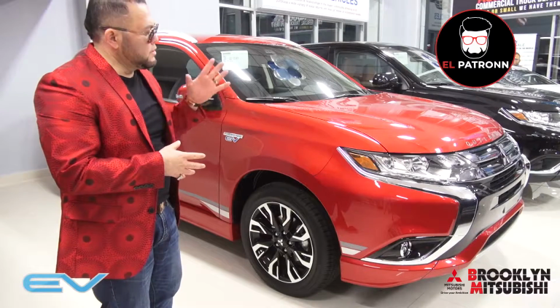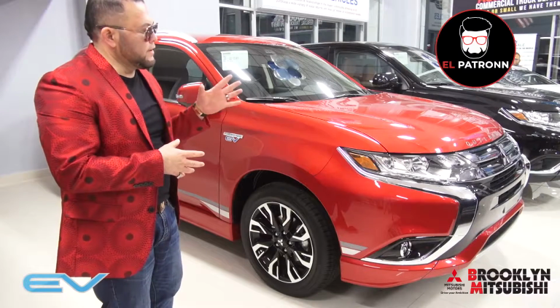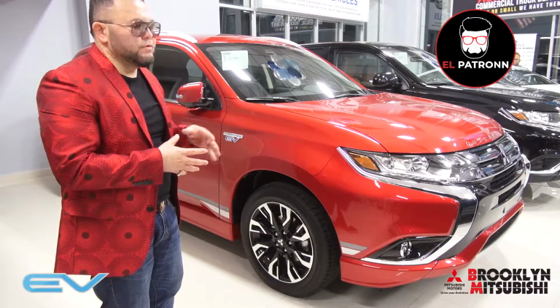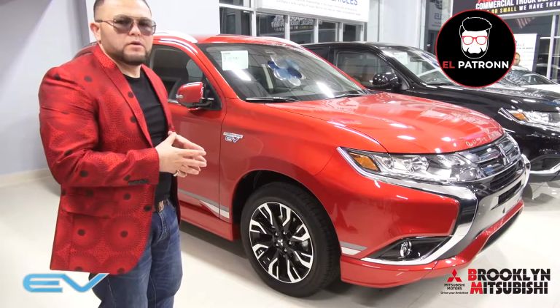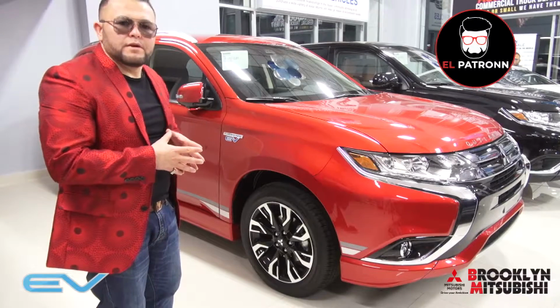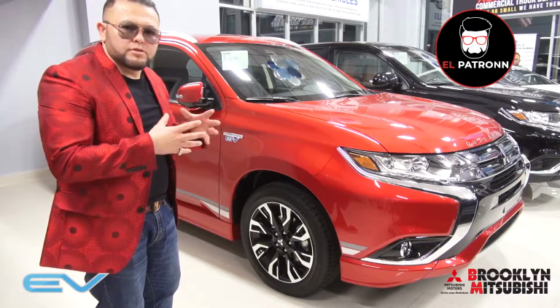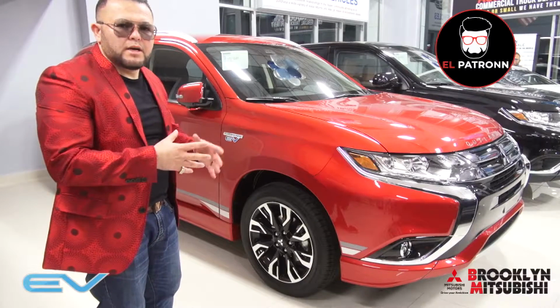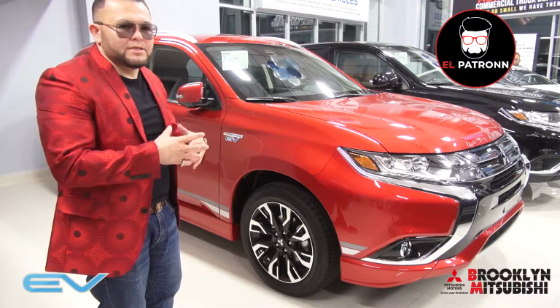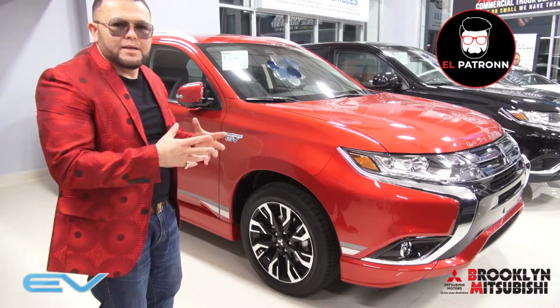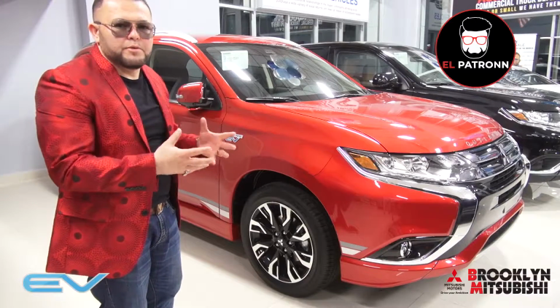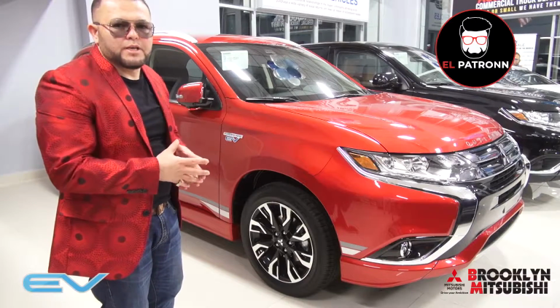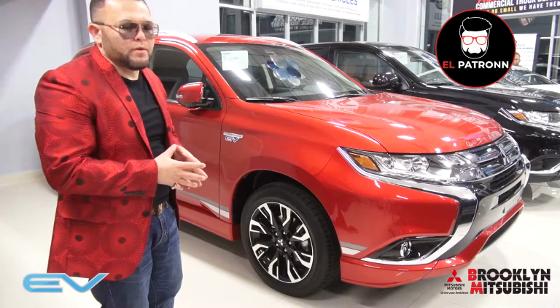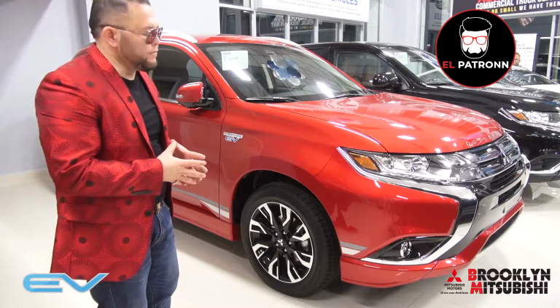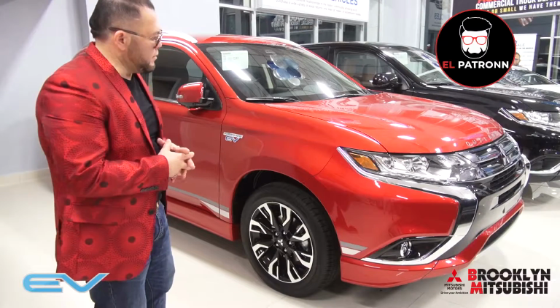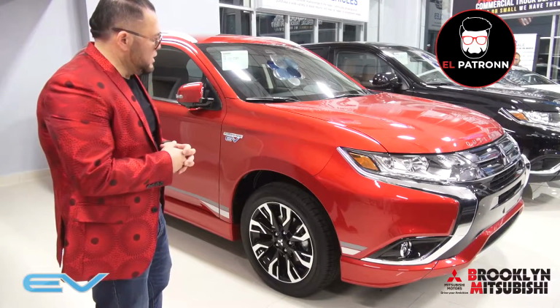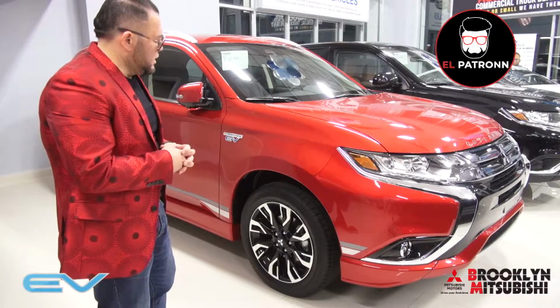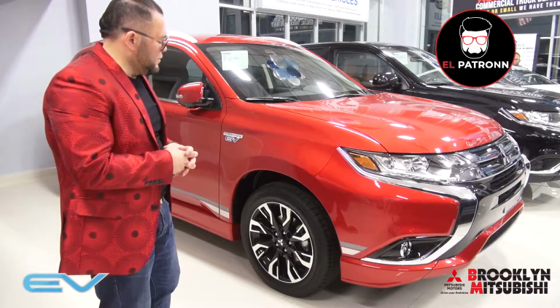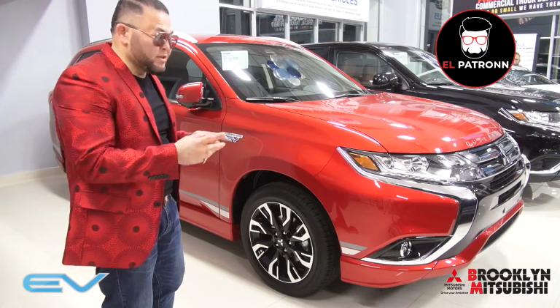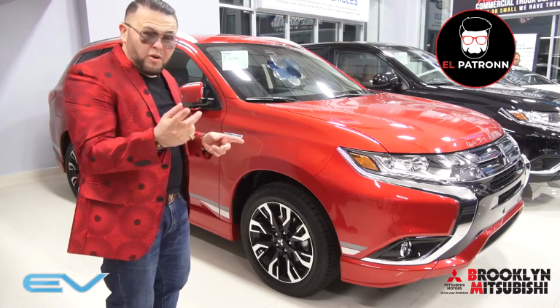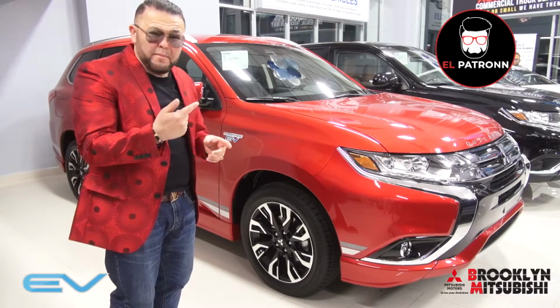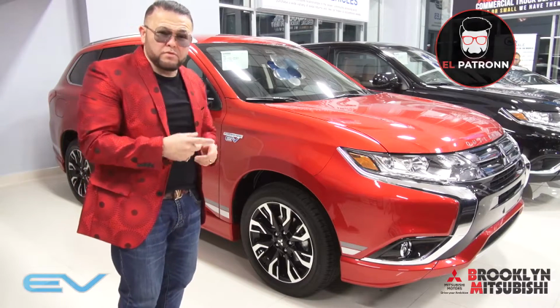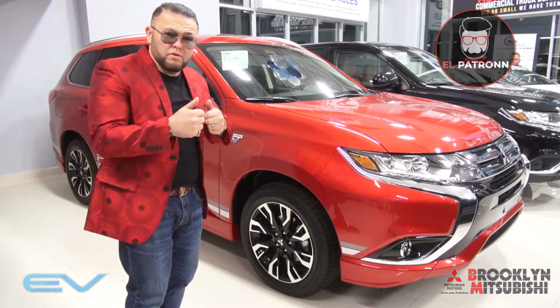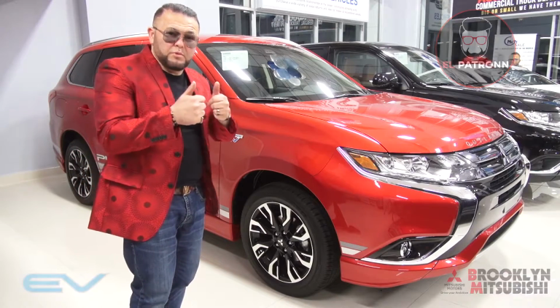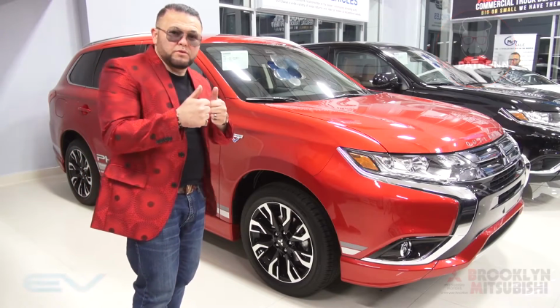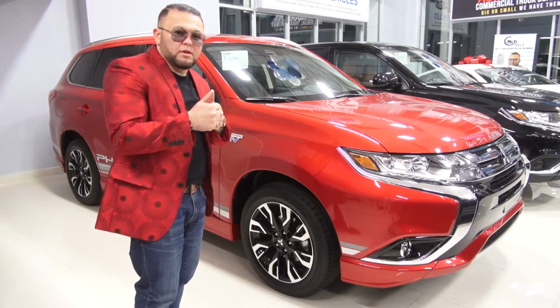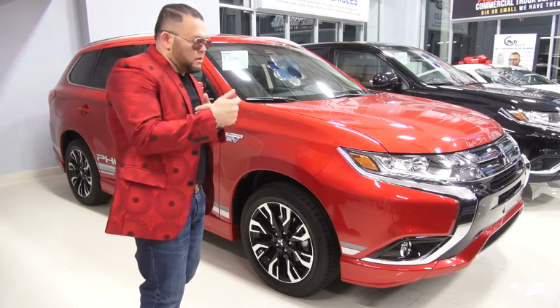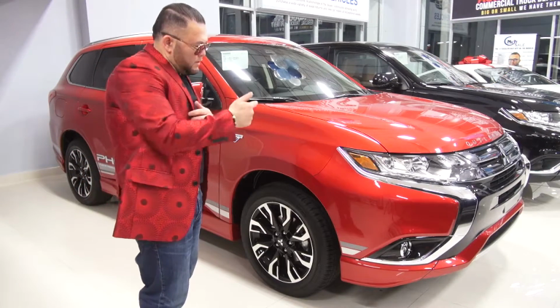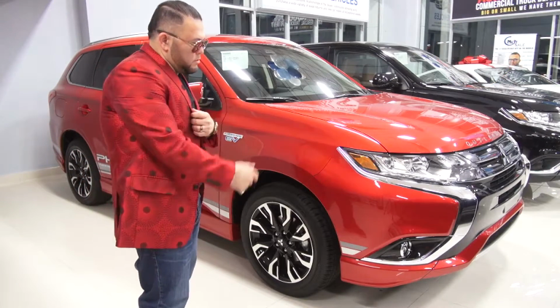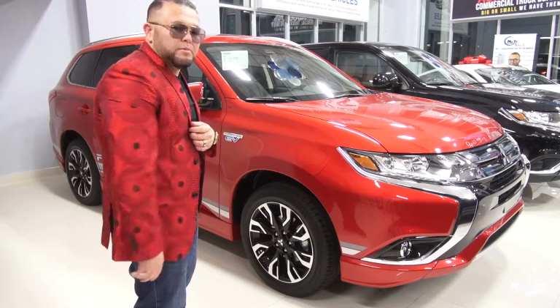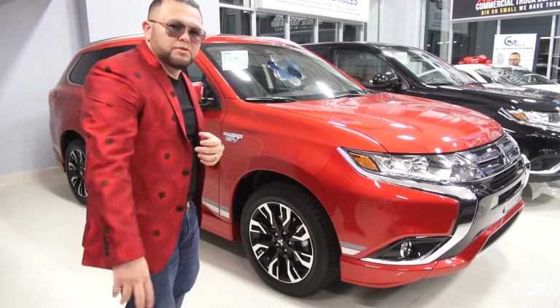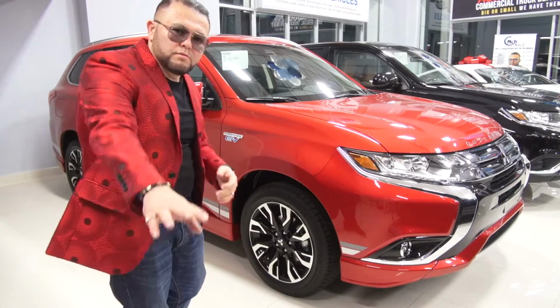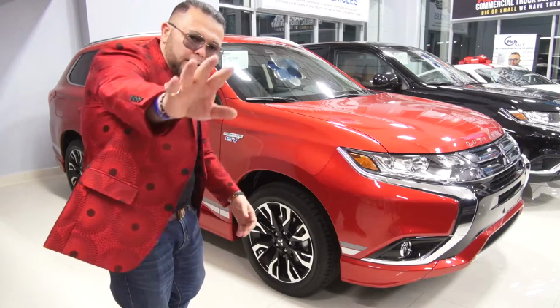It's a very cool vehicle, very versatile. You can take it pretty much anywhere with your family, and you can go camping too, so it's a pretty cool truck. Alright, hope to see you soon. Bye!